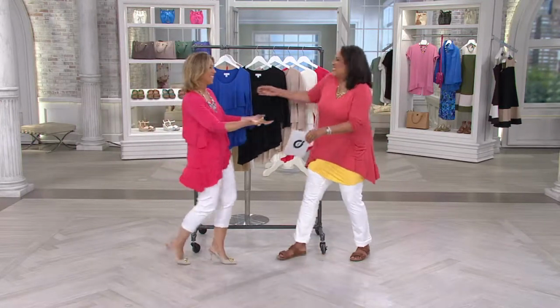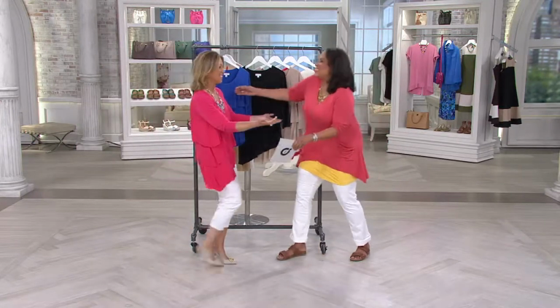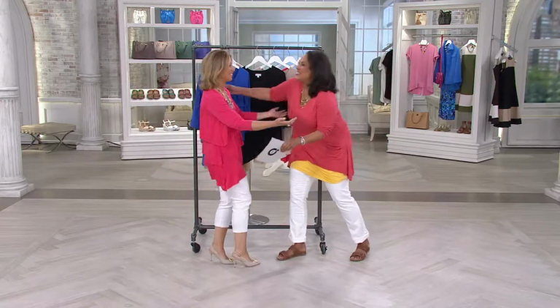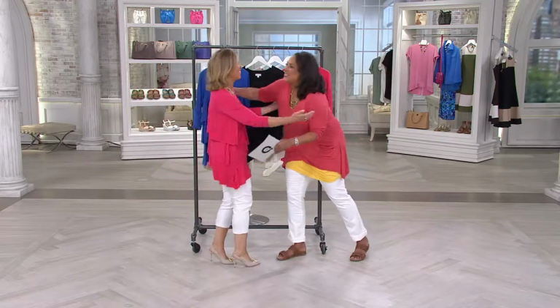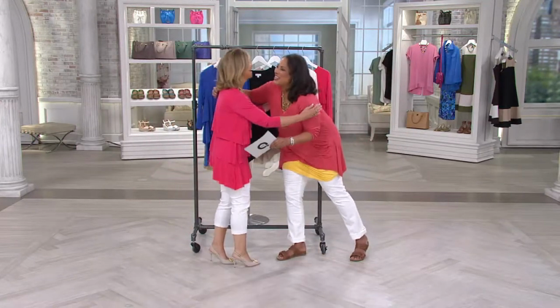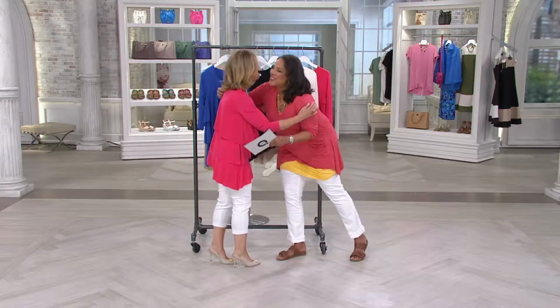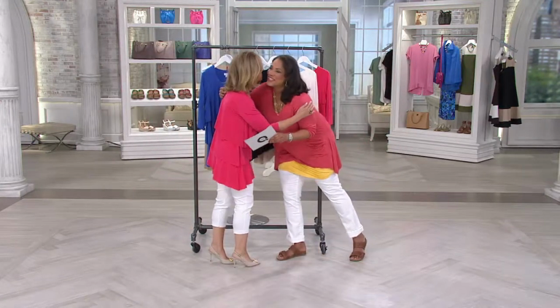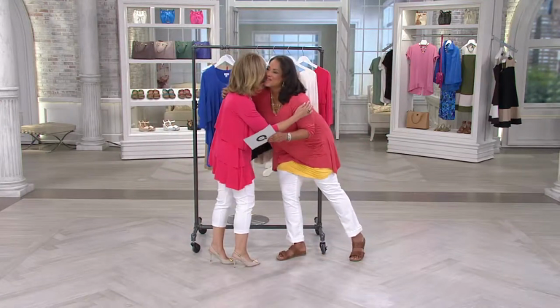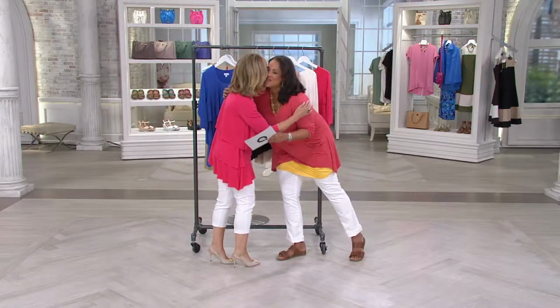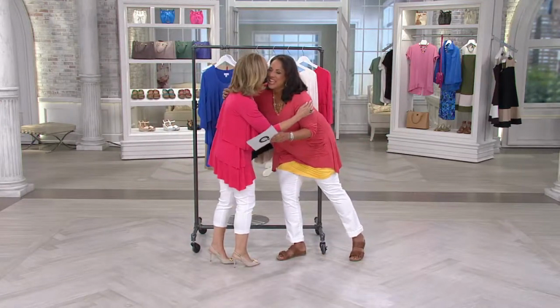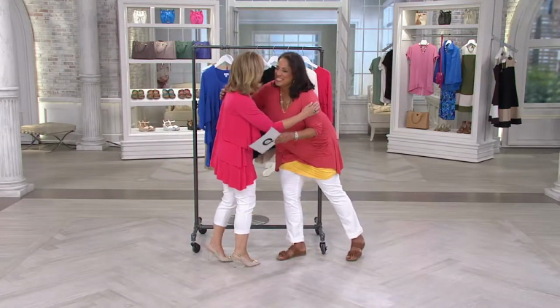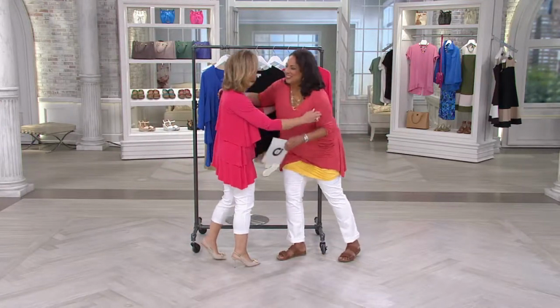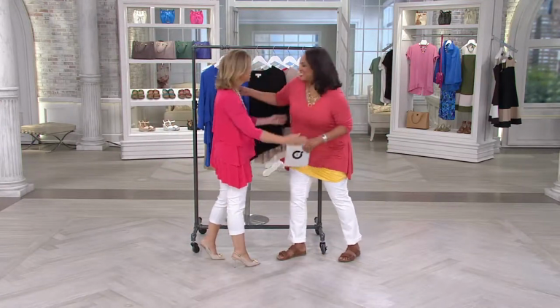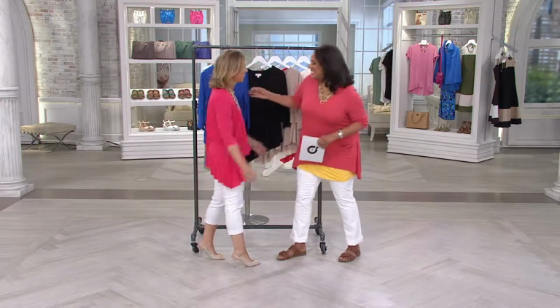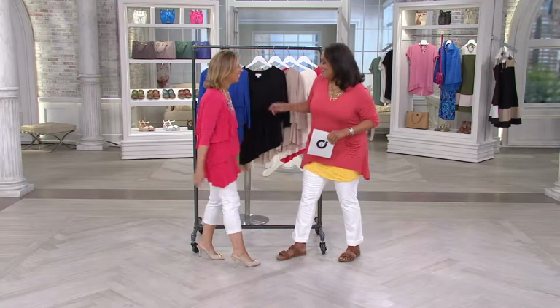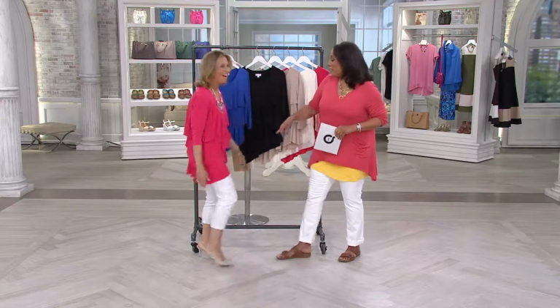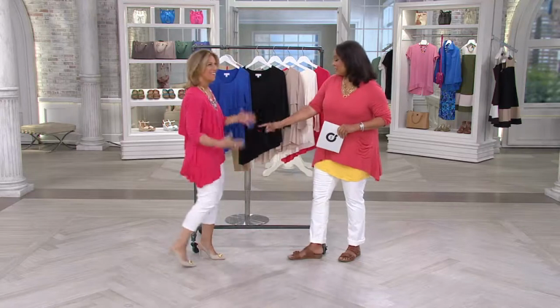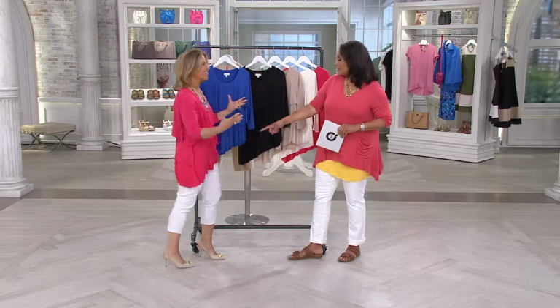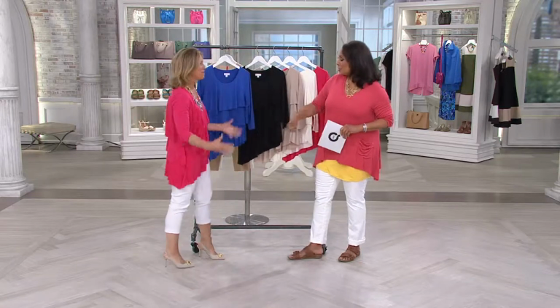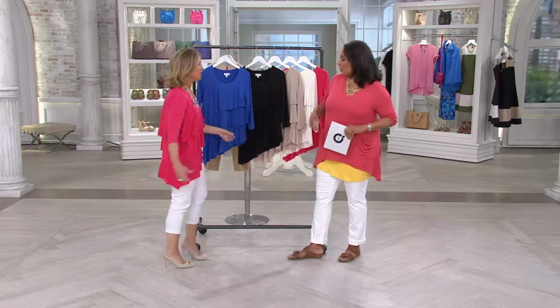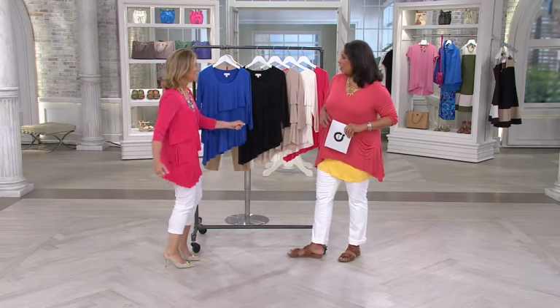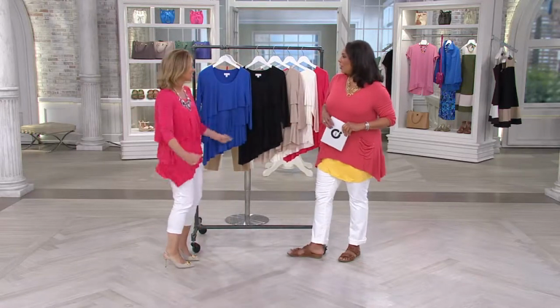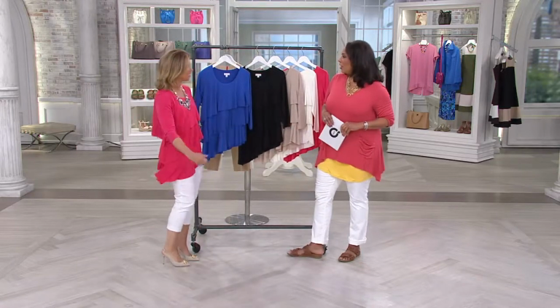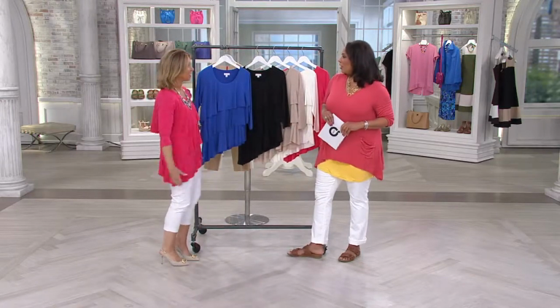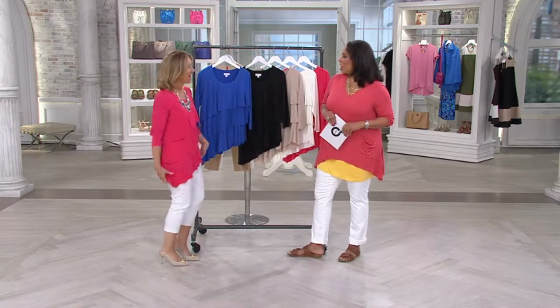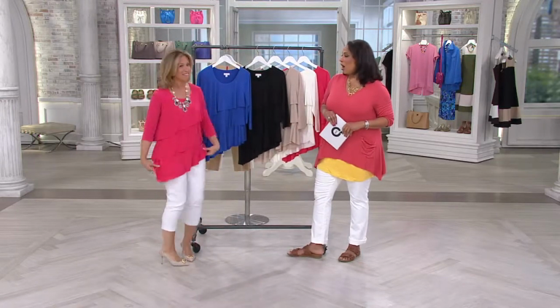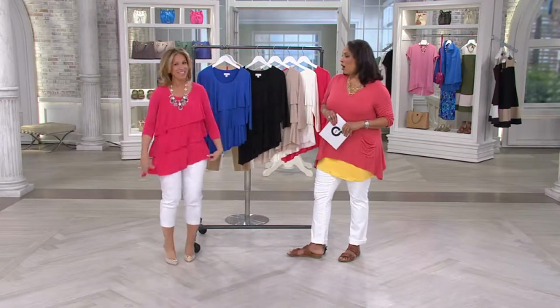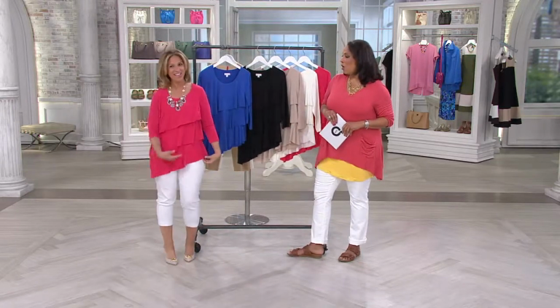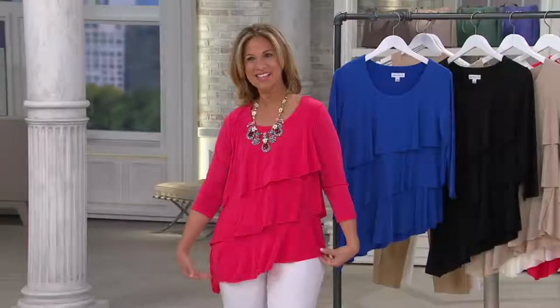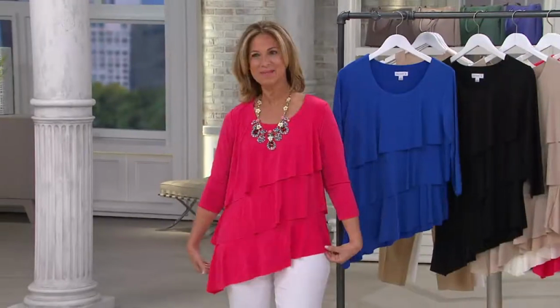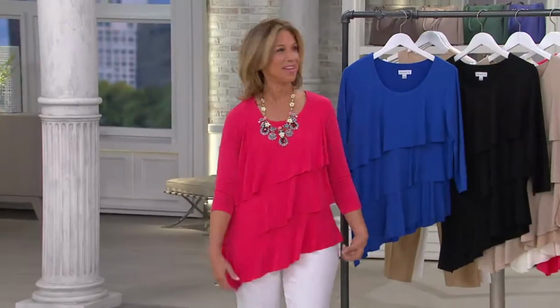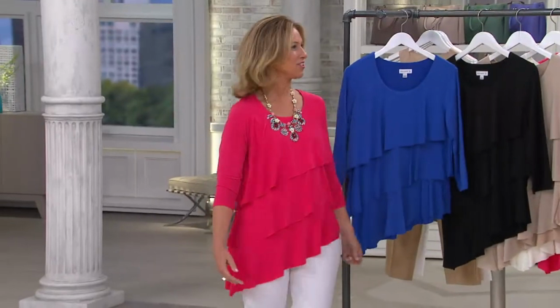Susan Graver, it's great to see you. This is adorable. Great to be here. And it's a little asymmetric — we love it.